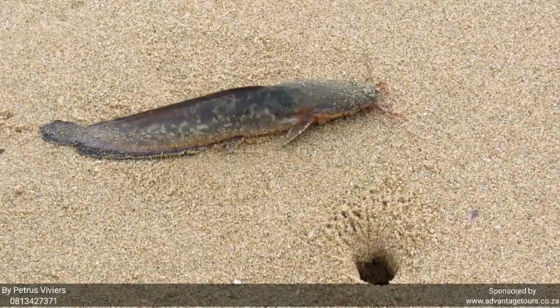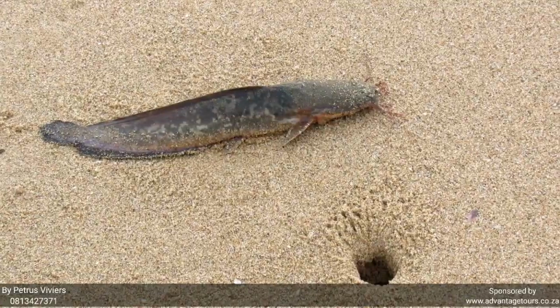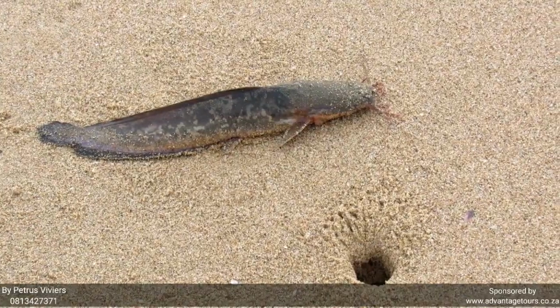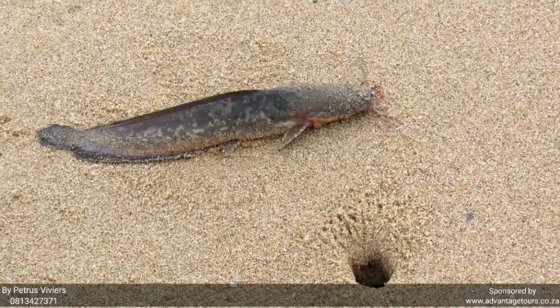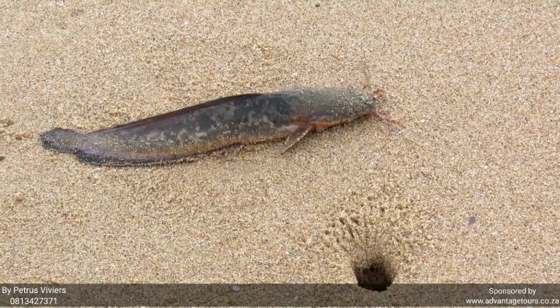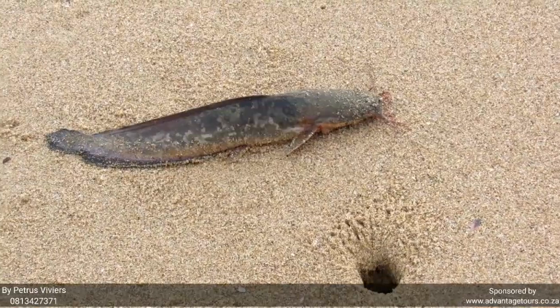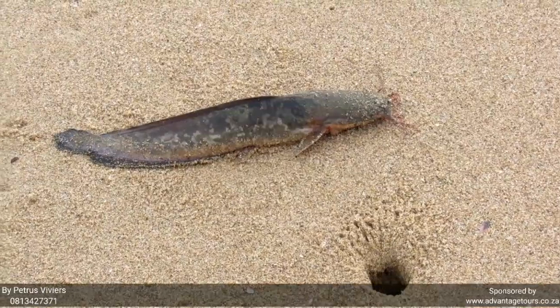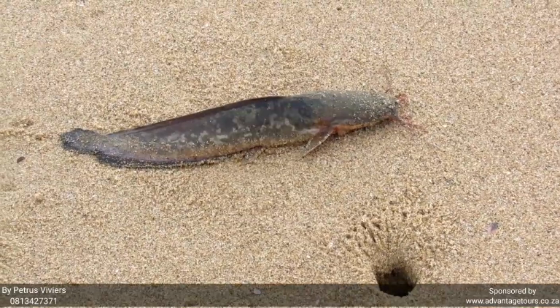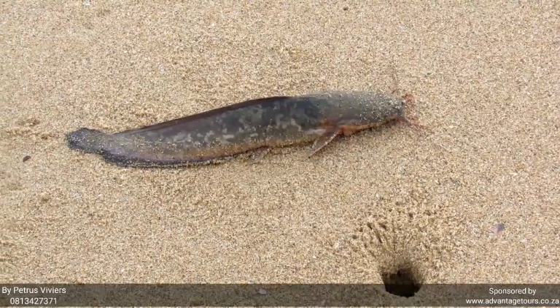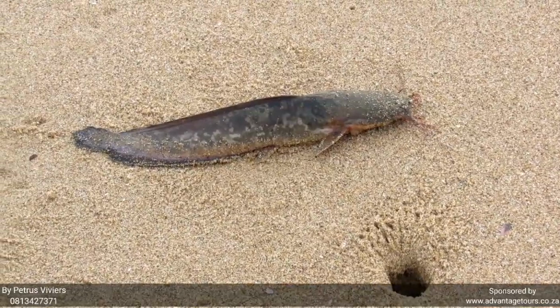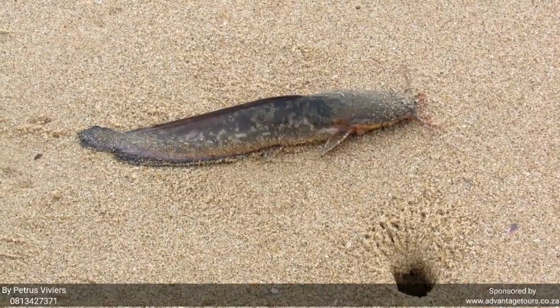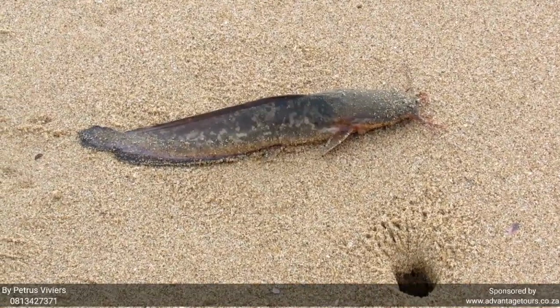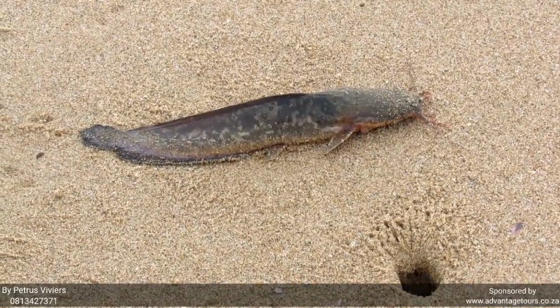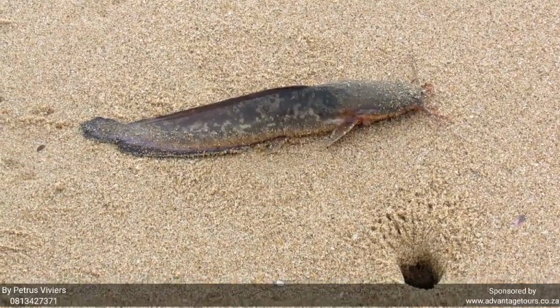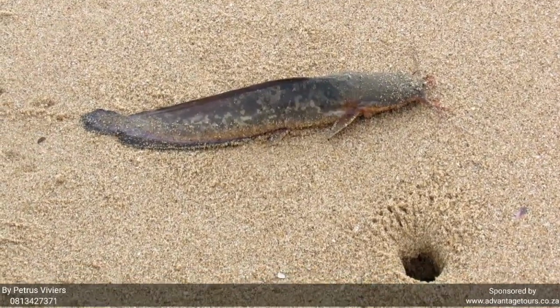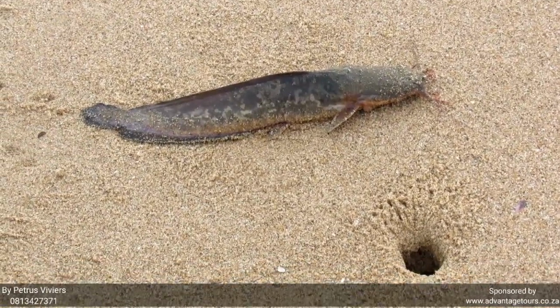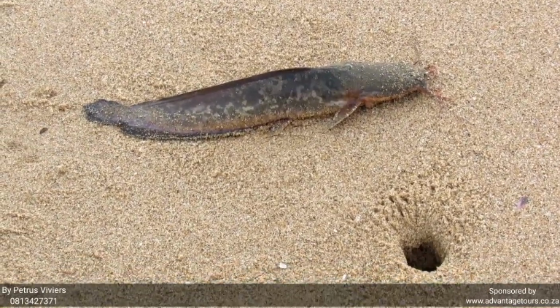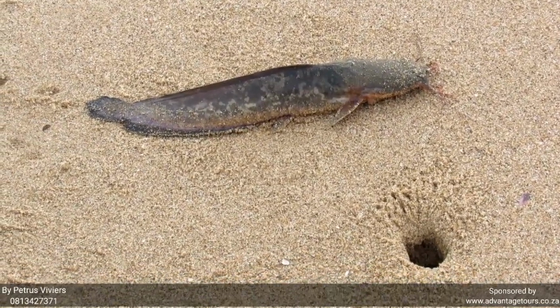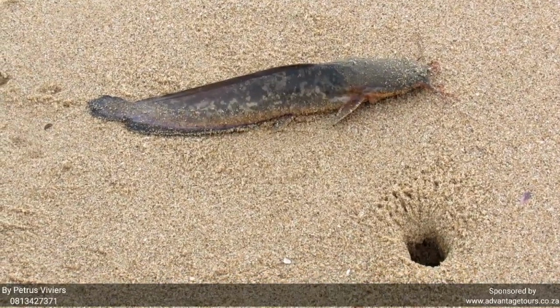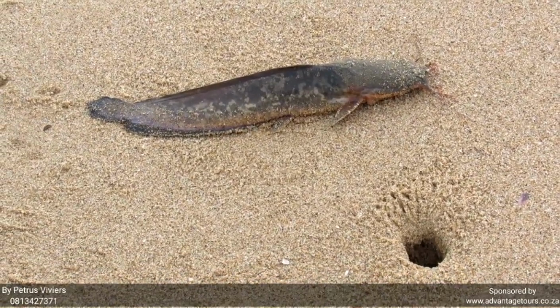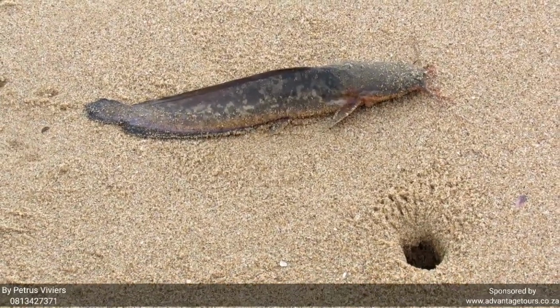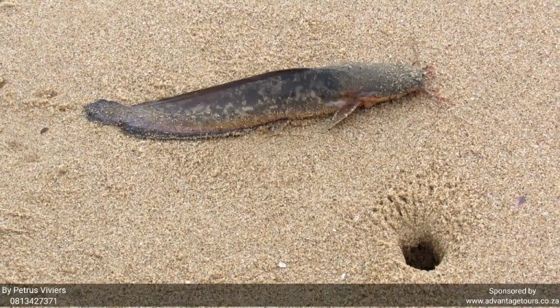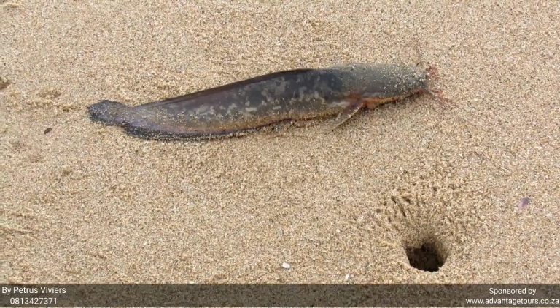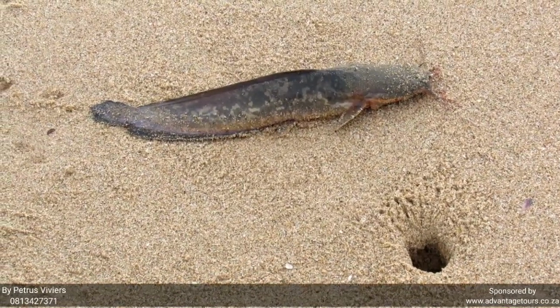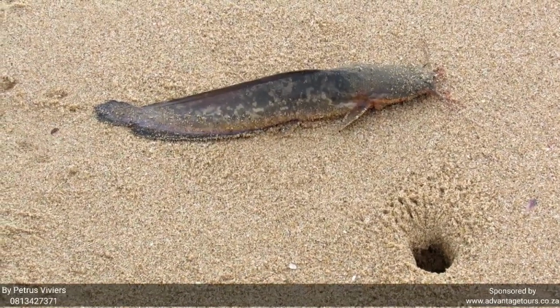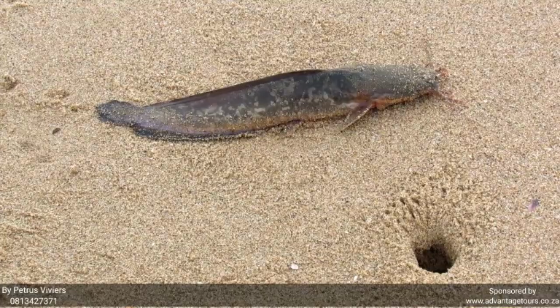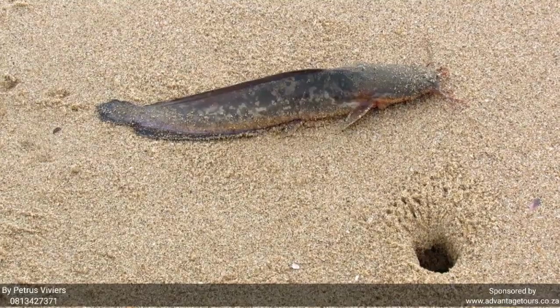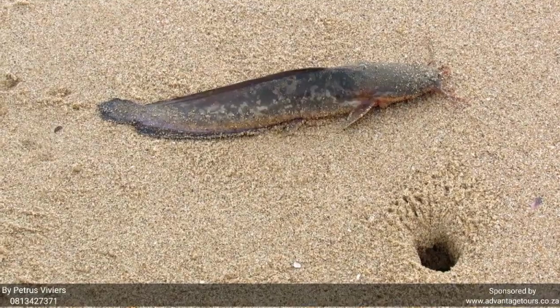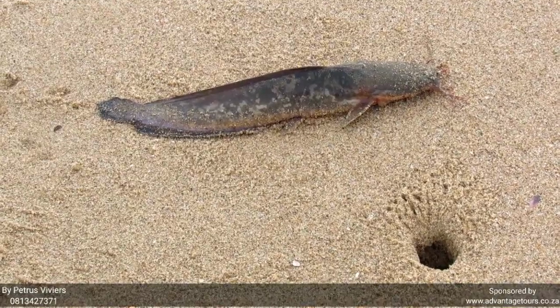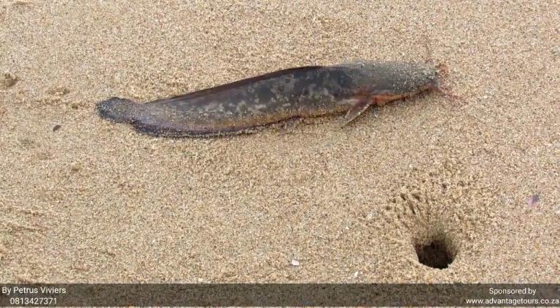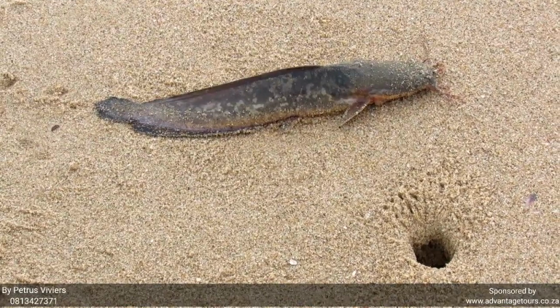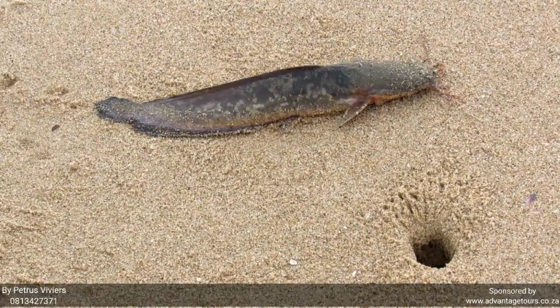Now check this out — not even the ghost crabs want to eat the barbell. My goodness. Wow.